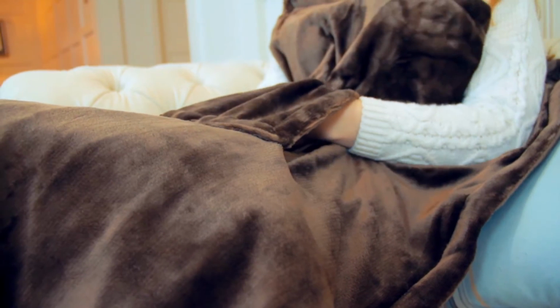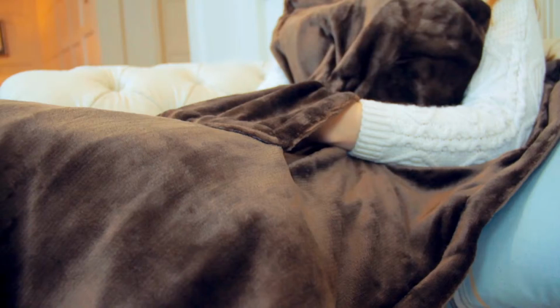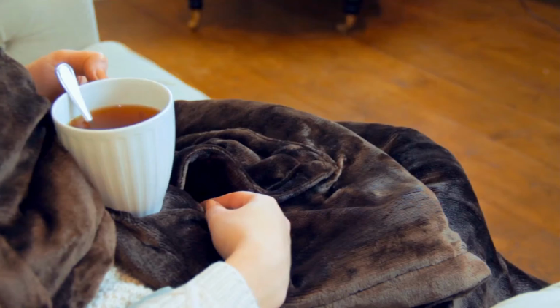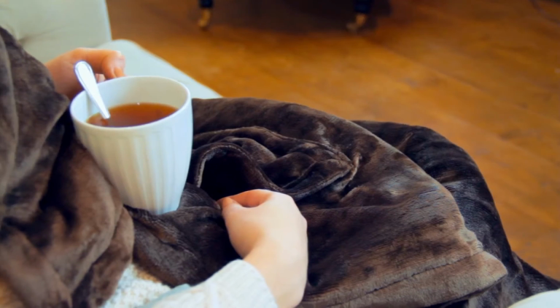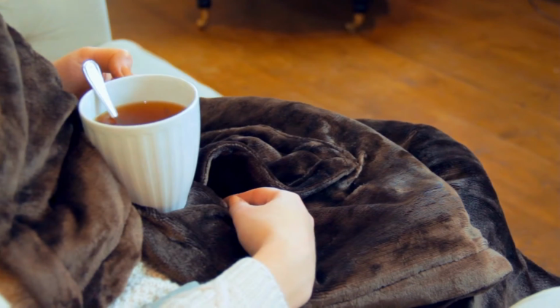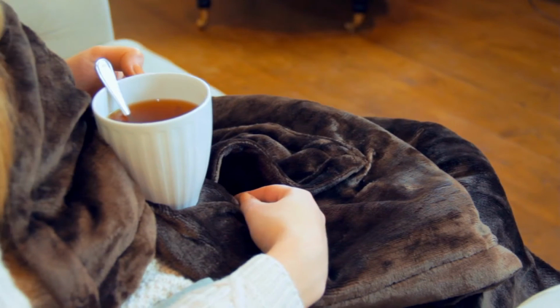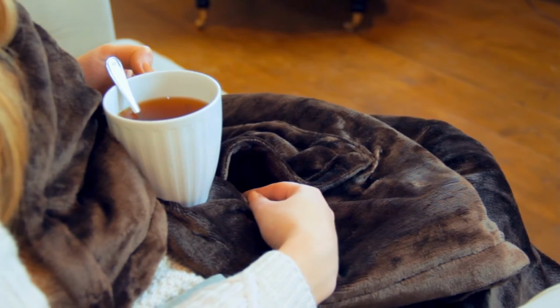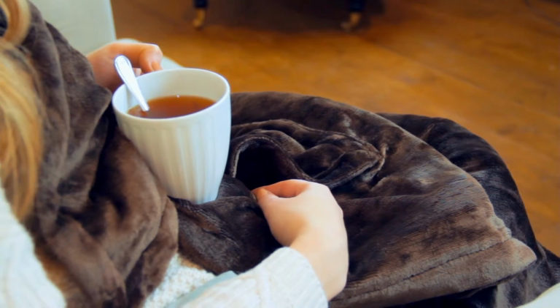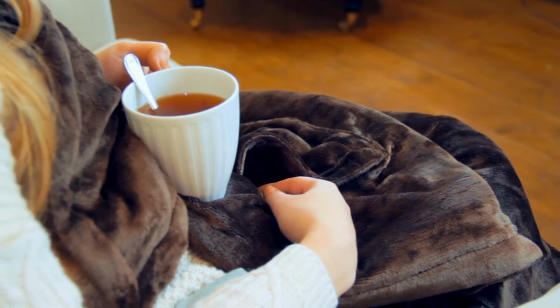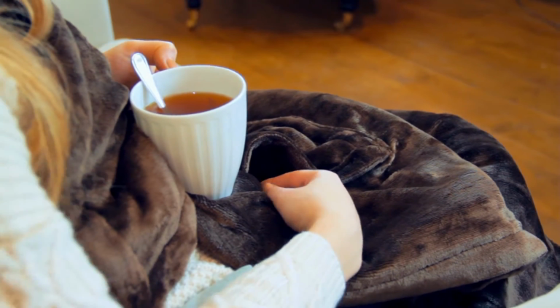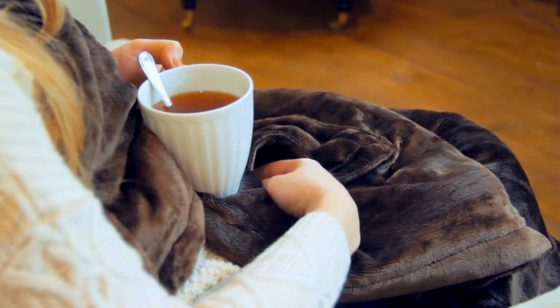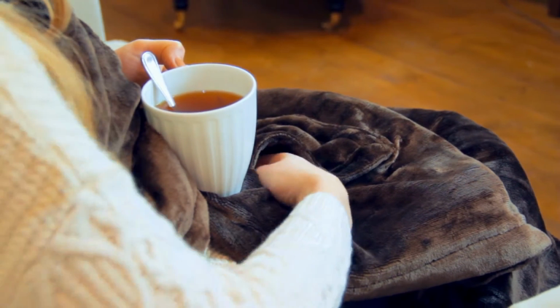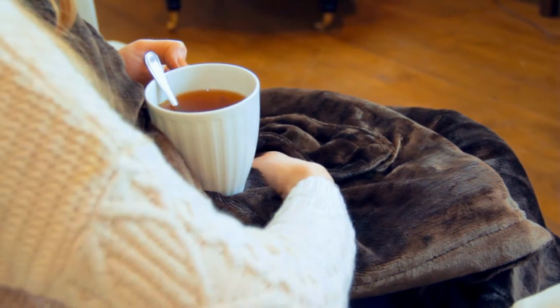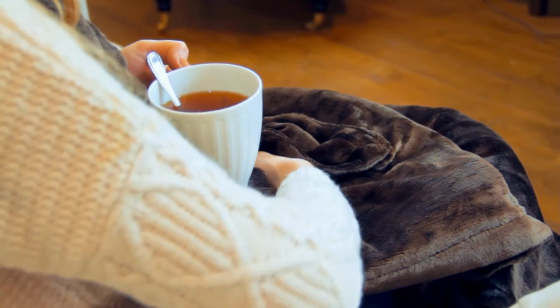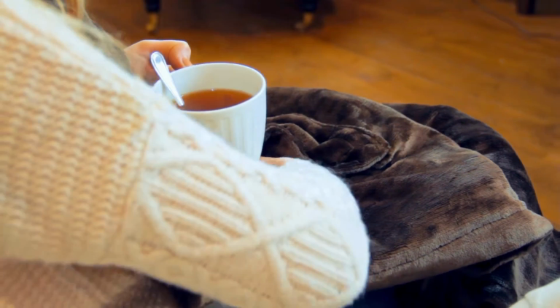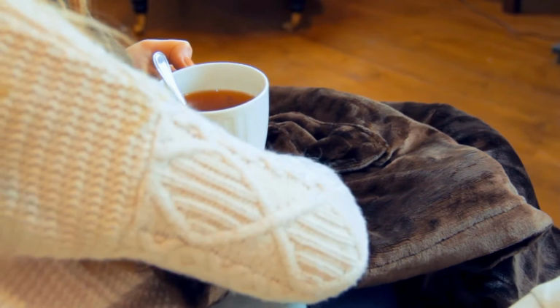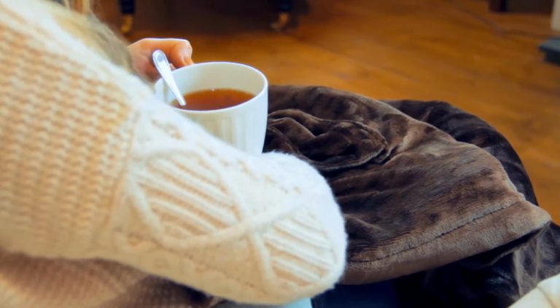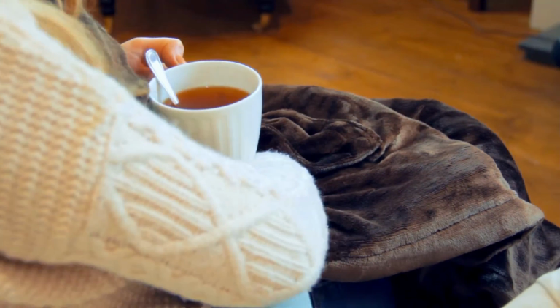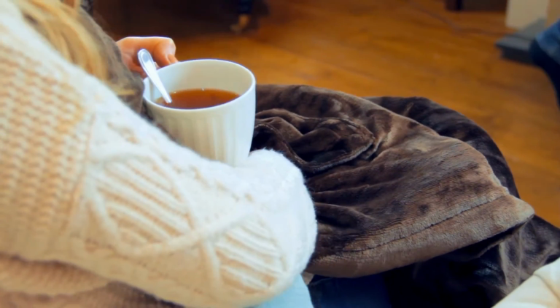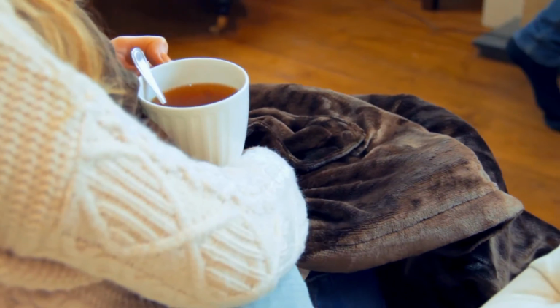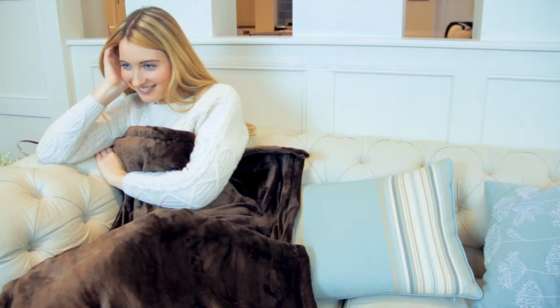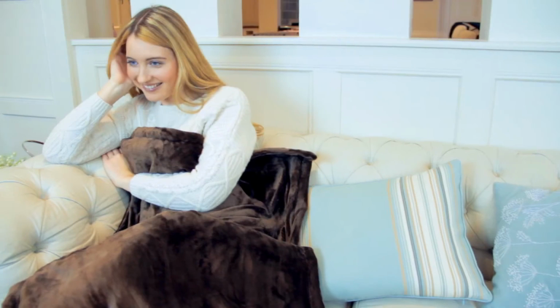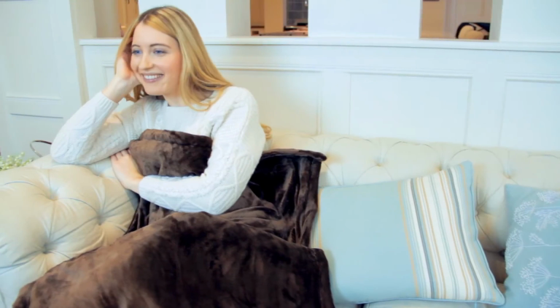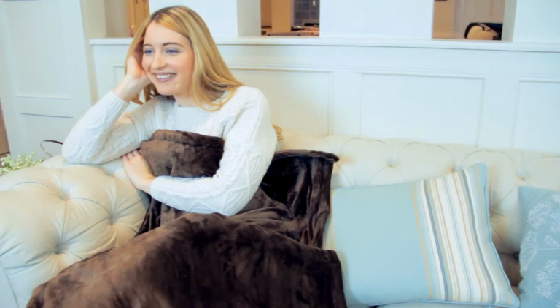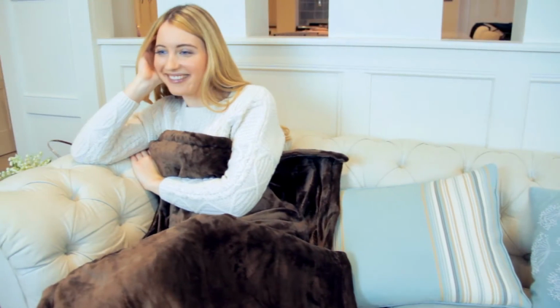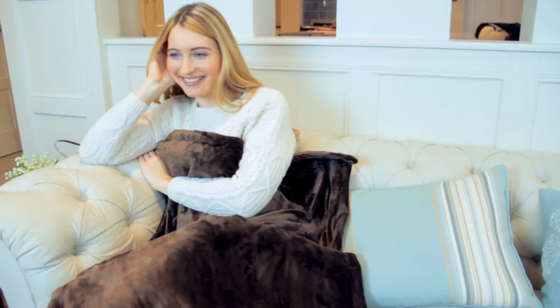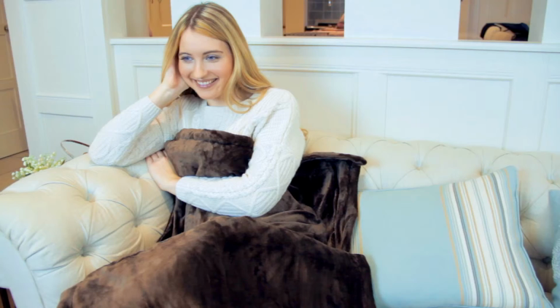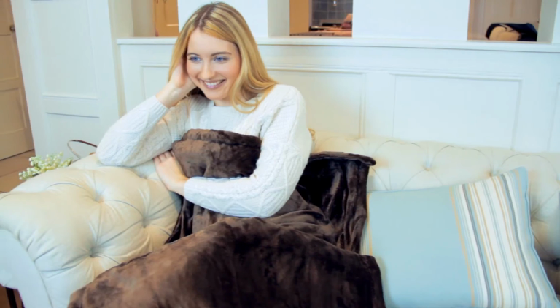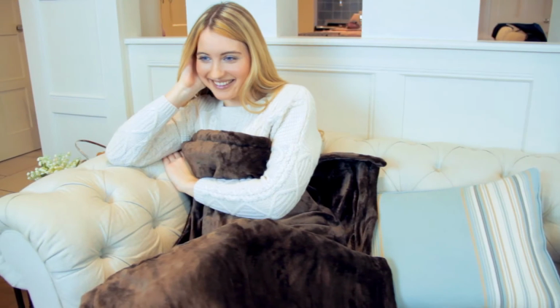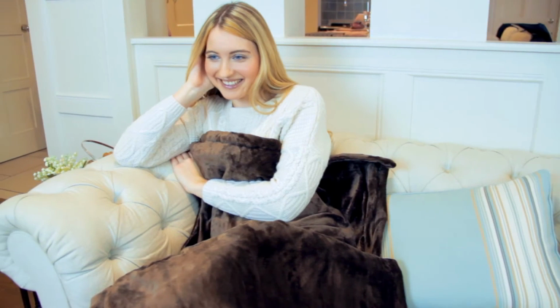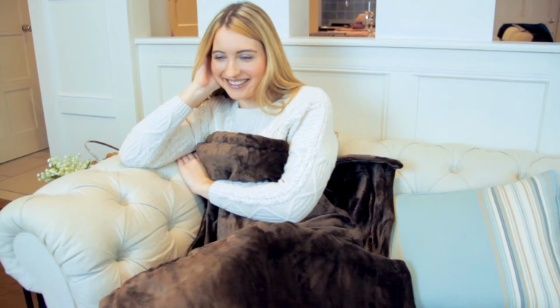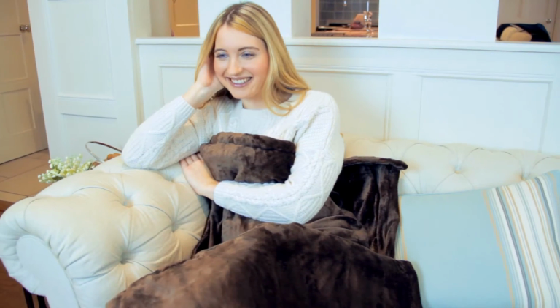Whilst reading your favourite book, drinking your evening drink, or simply relaxing in front of the television.